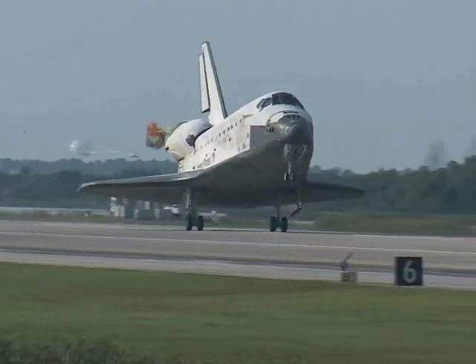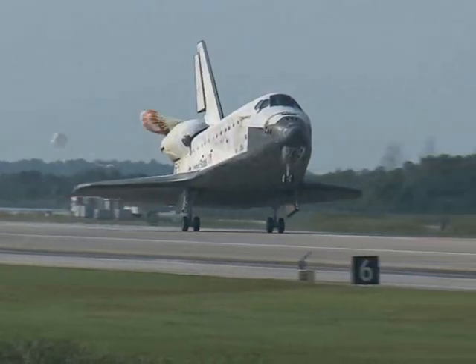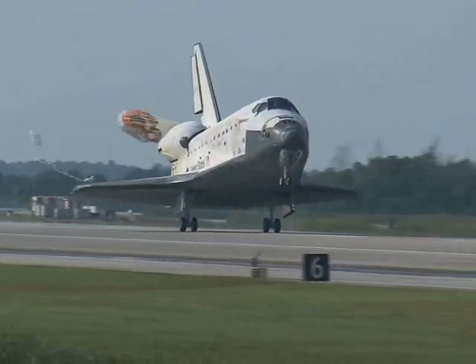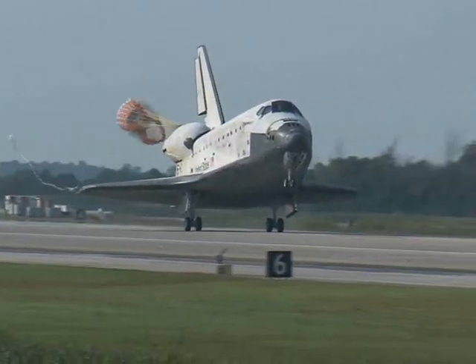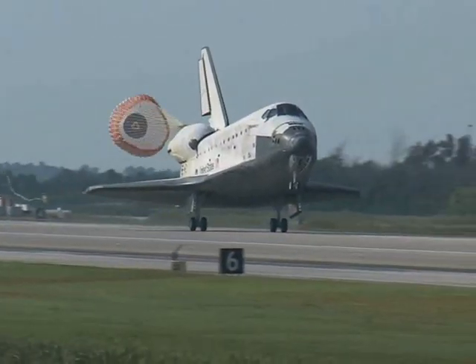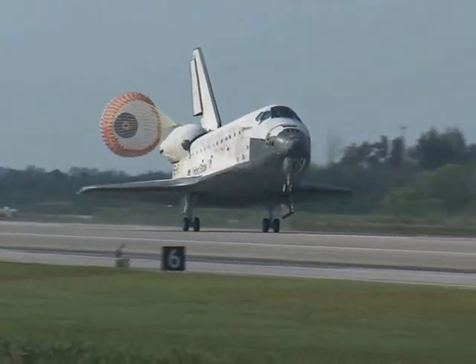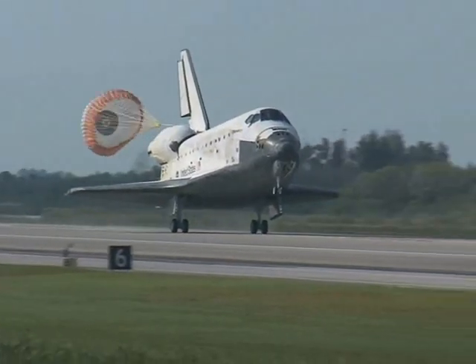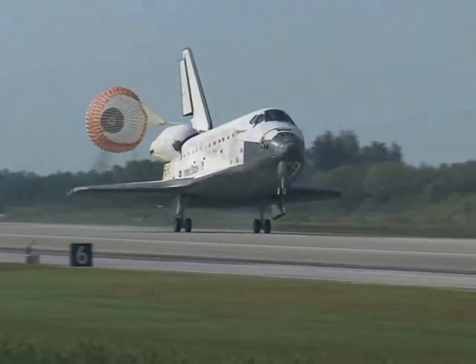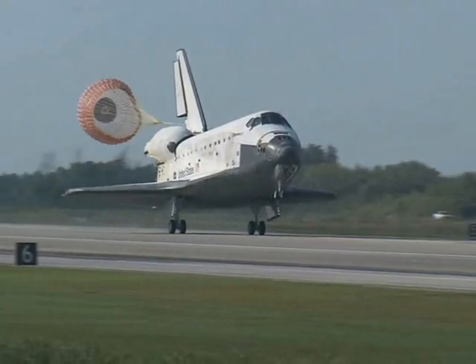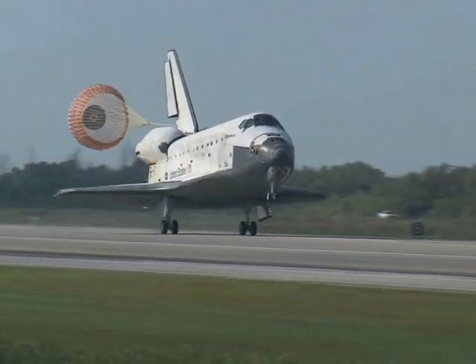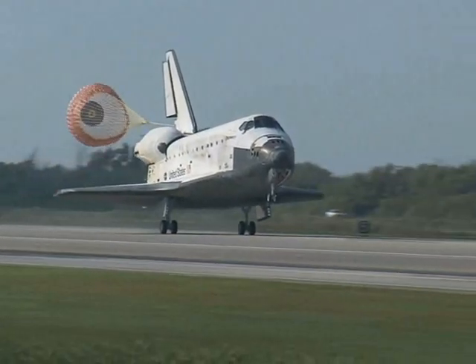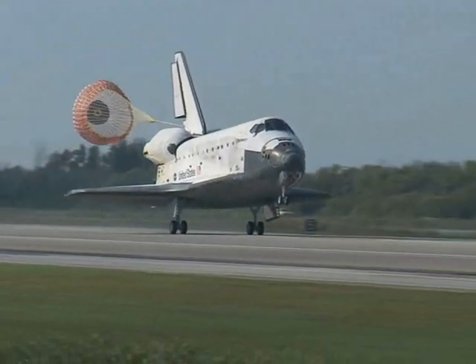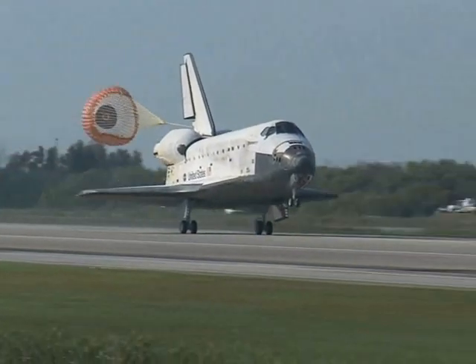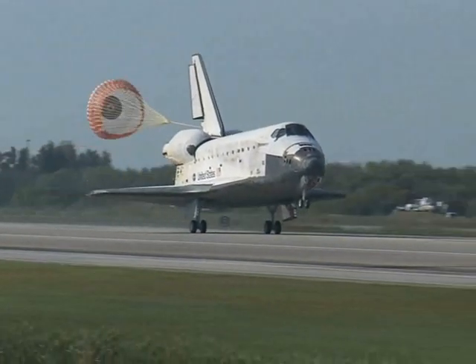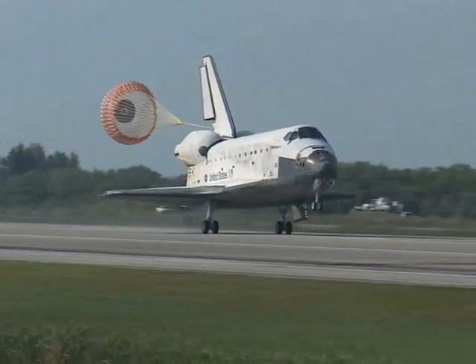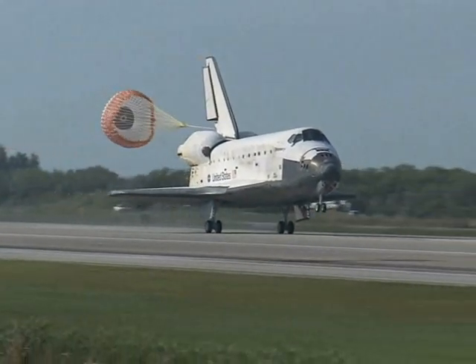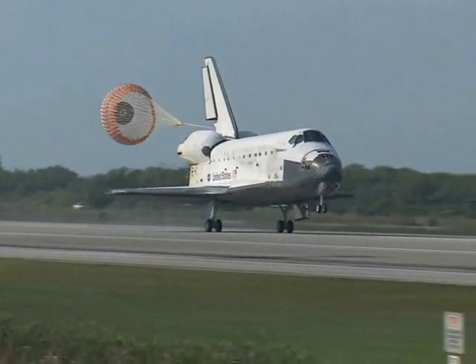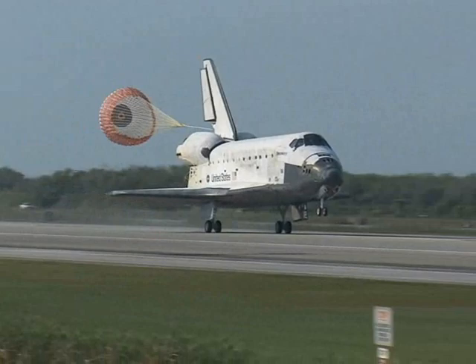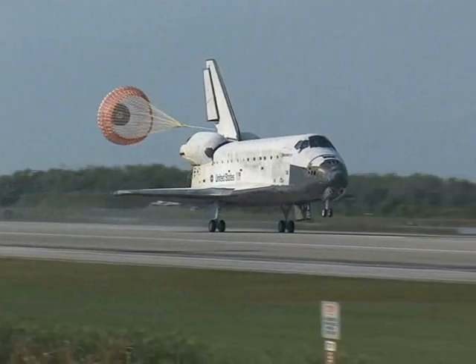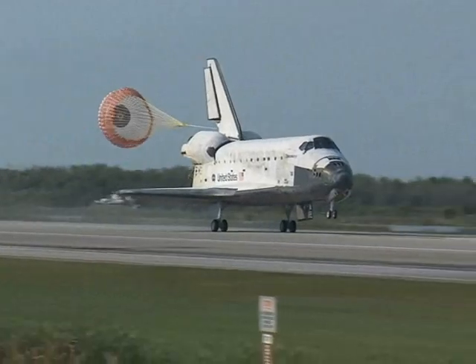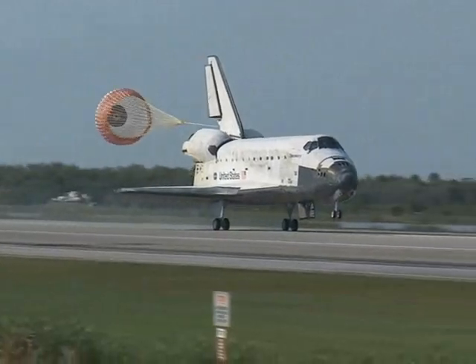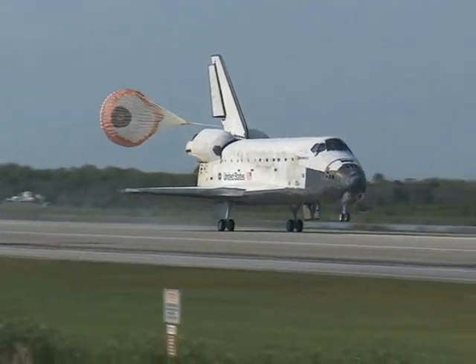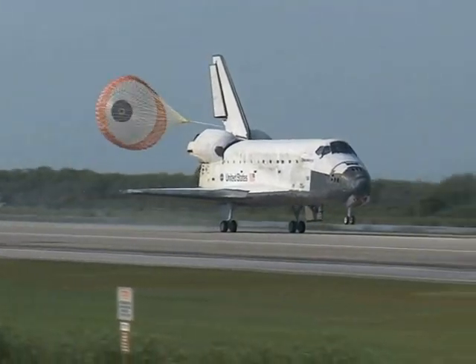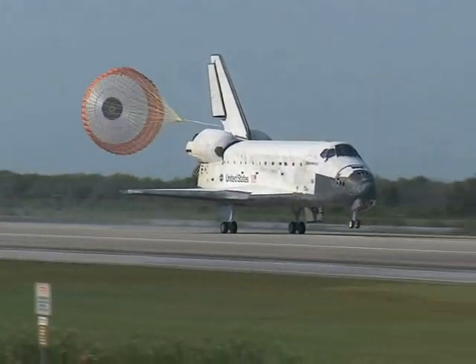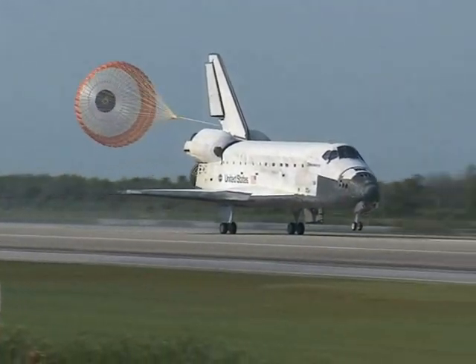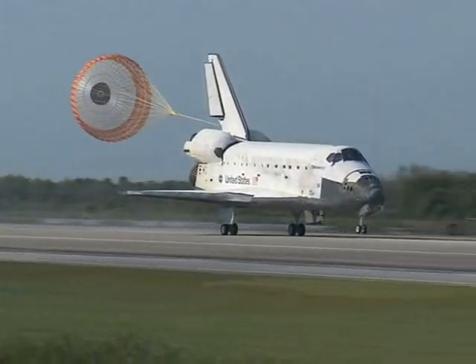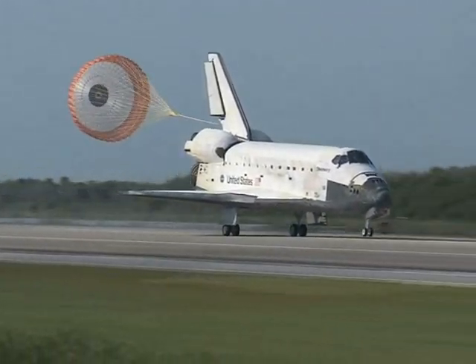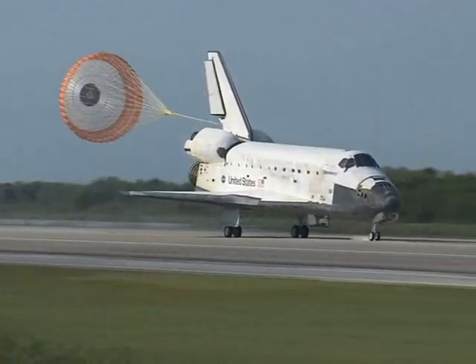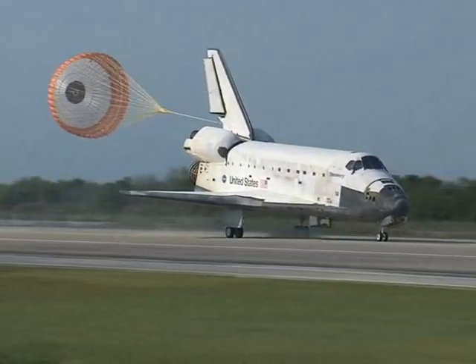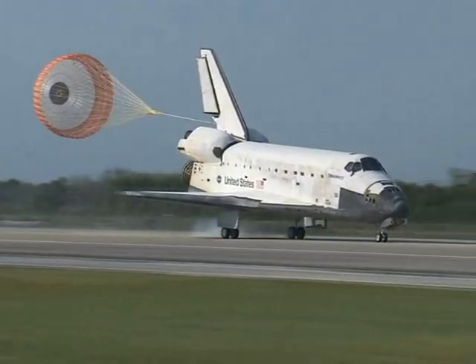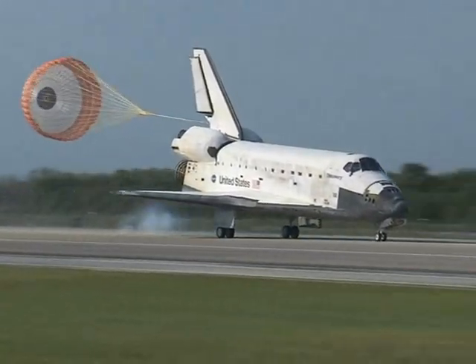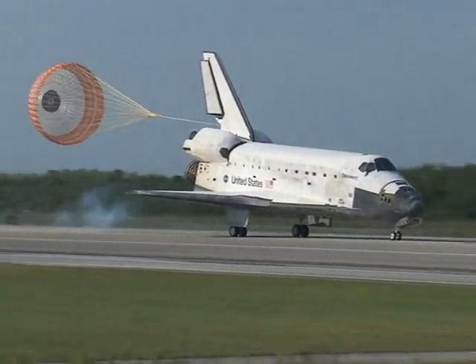Parachutes are also used to slow down aircraft upon landing, to bring them to a safe stop on the runway.